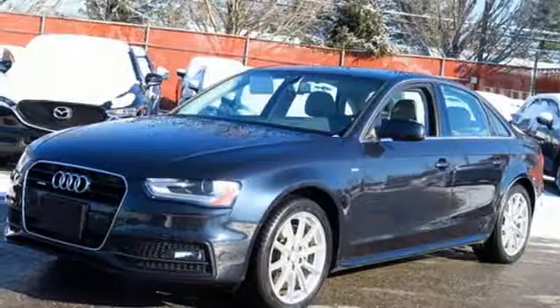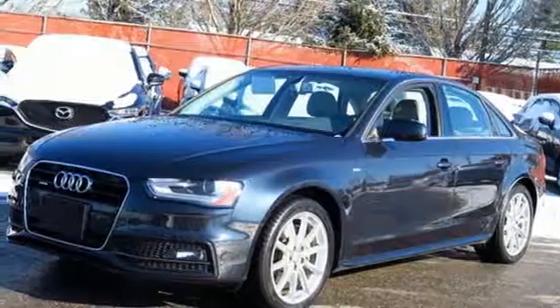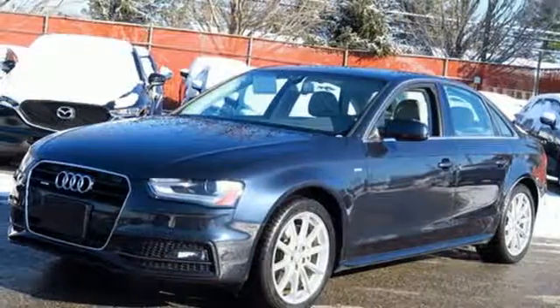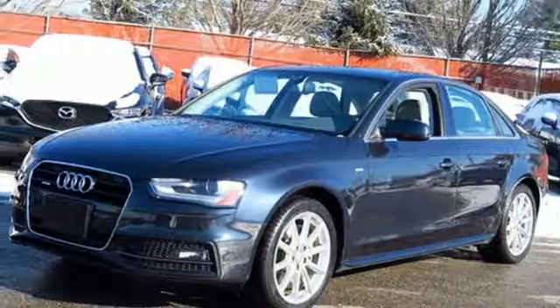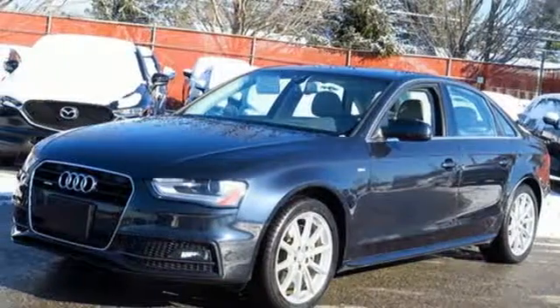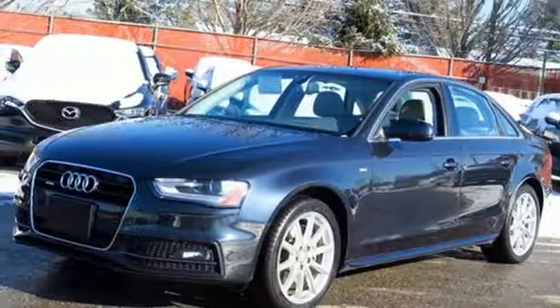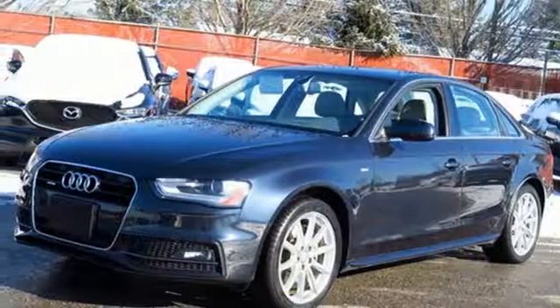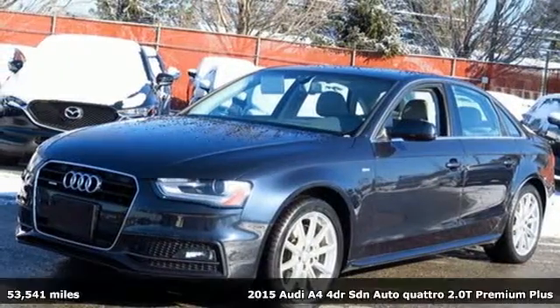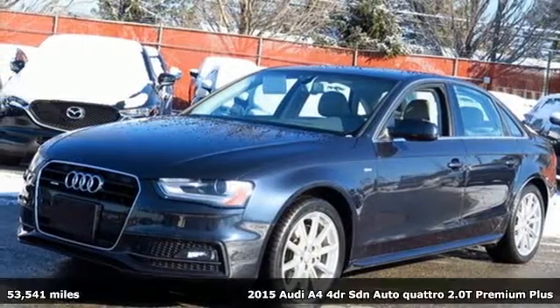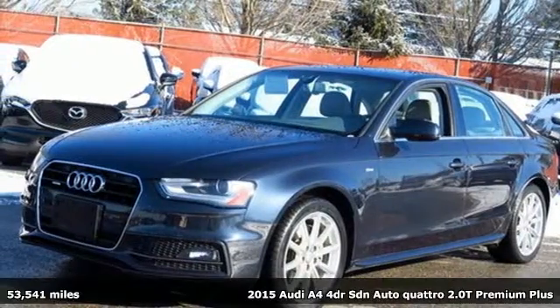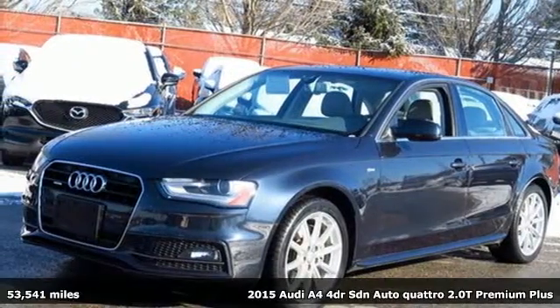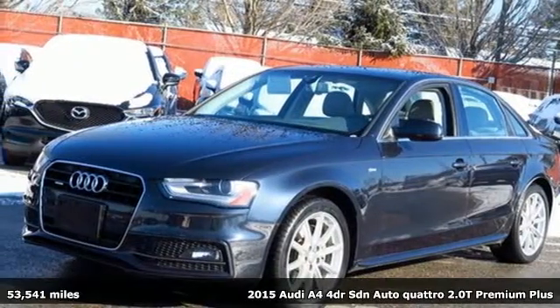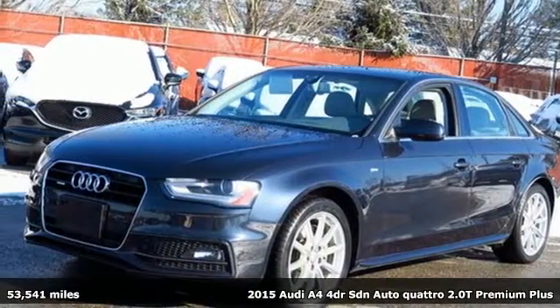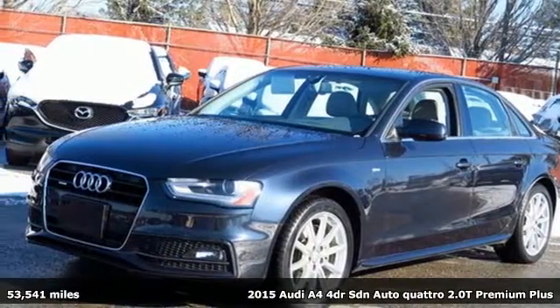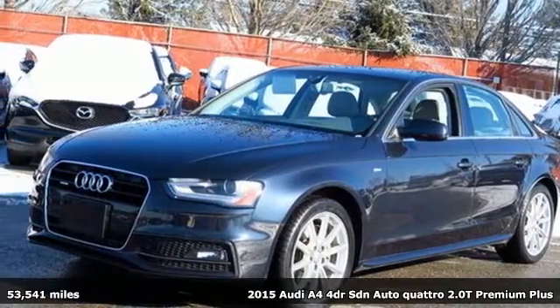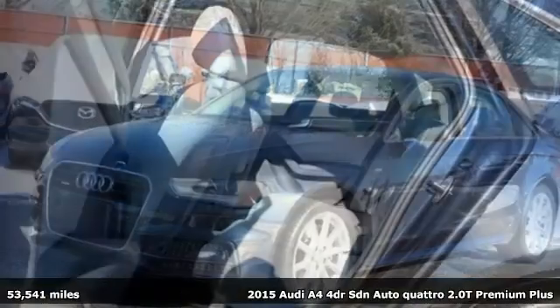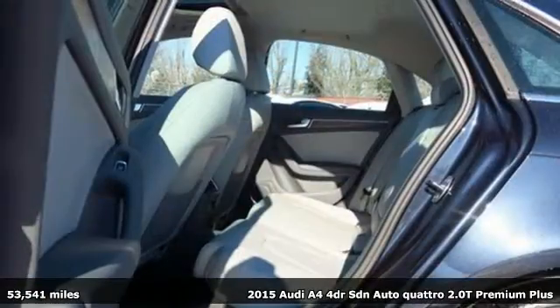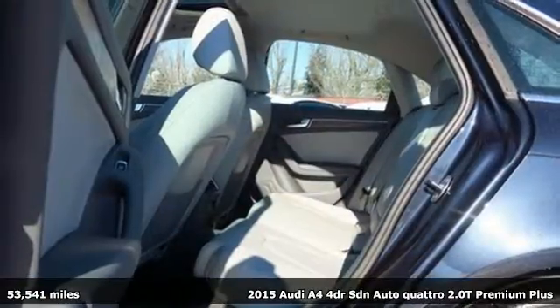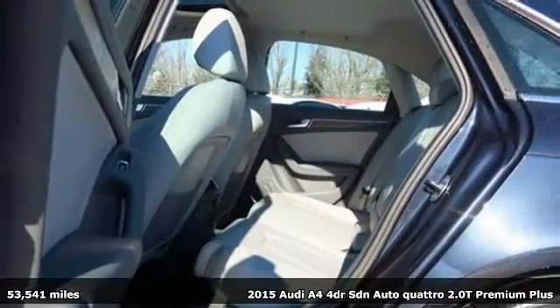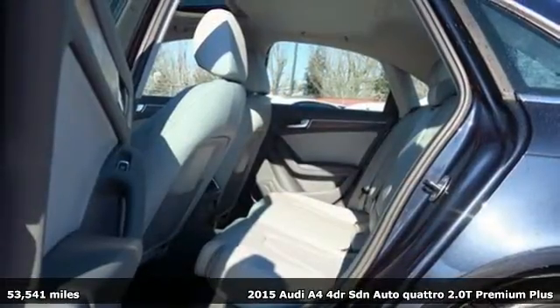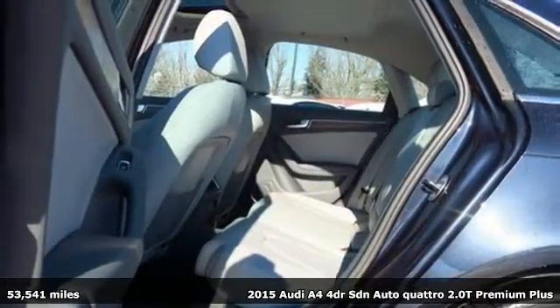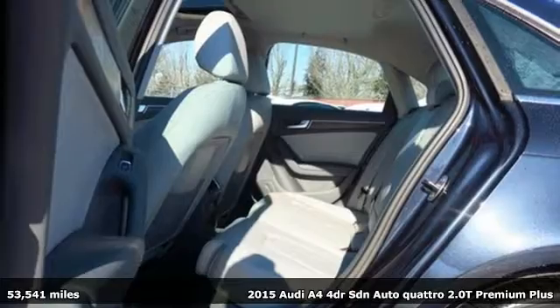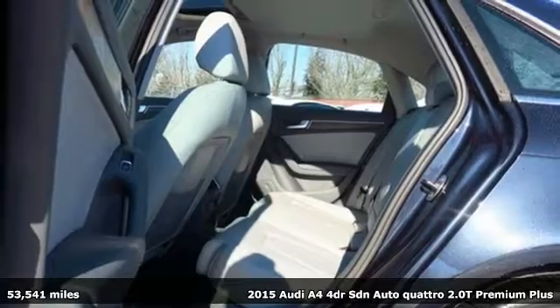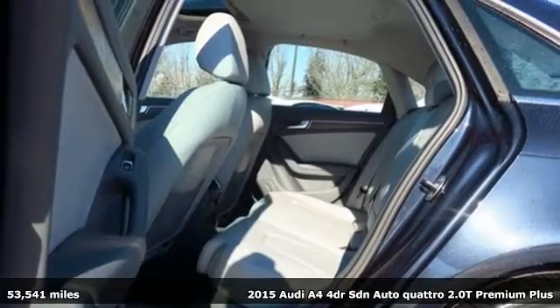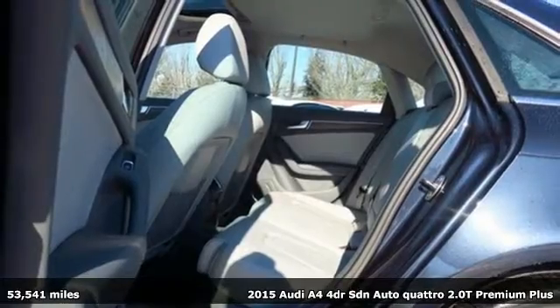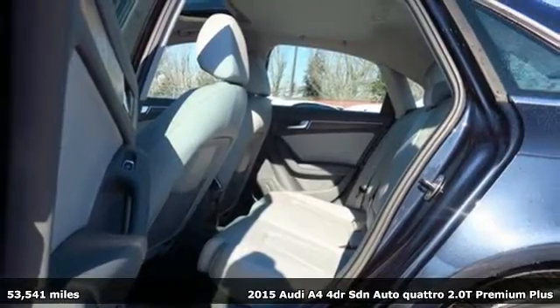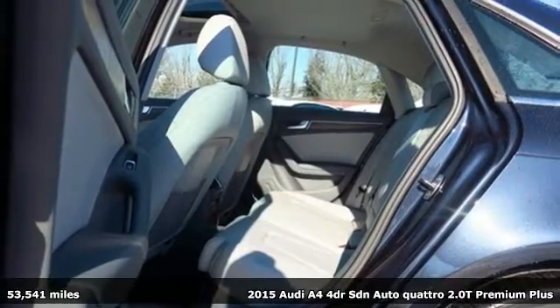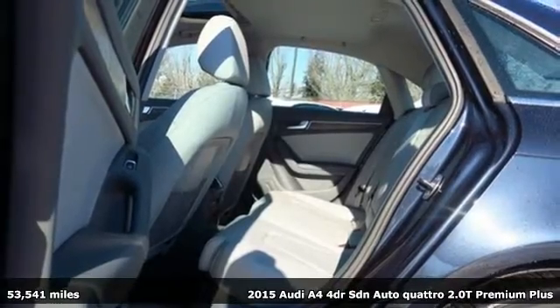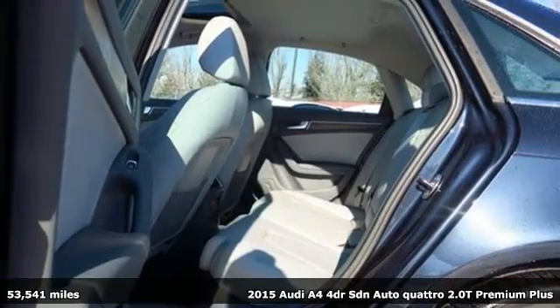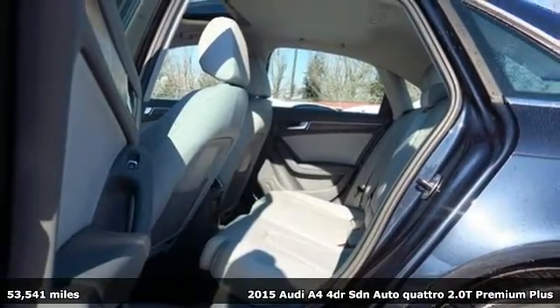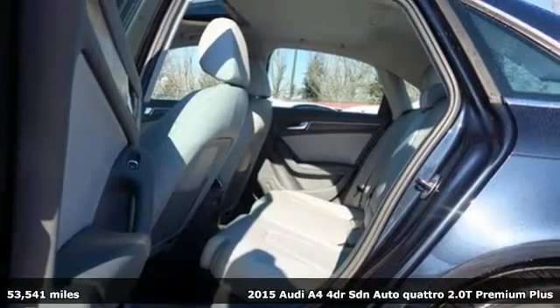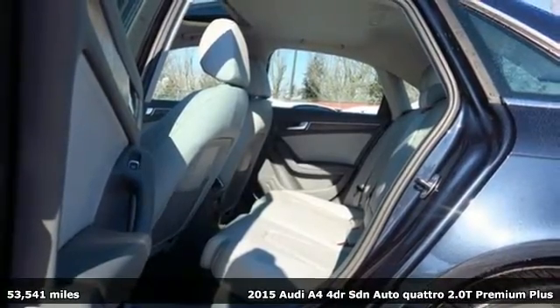It's a 2015 Audi A4. Drivers with high expectations will relish driving this amazing A4.